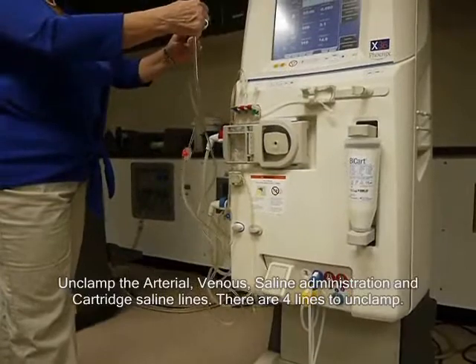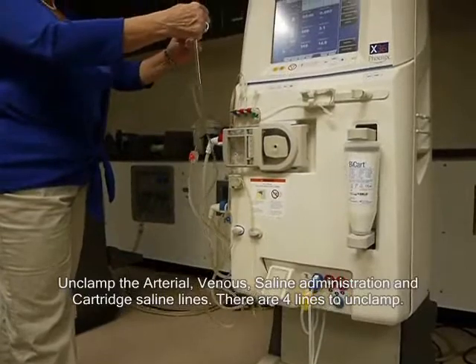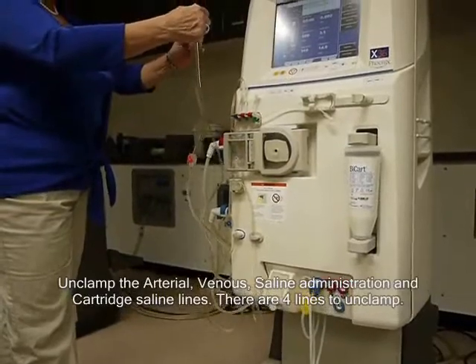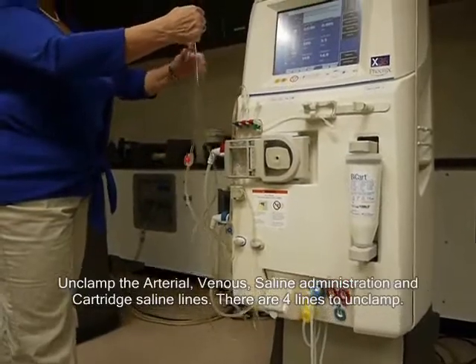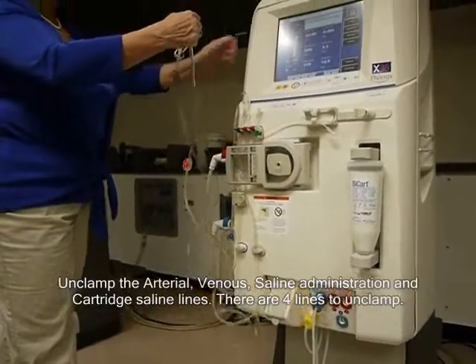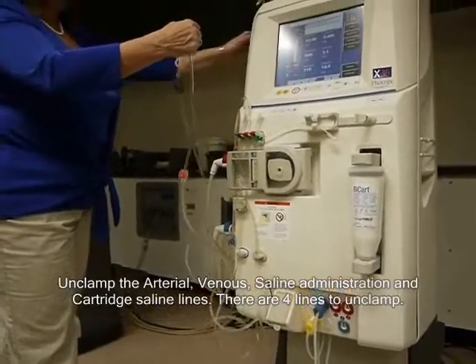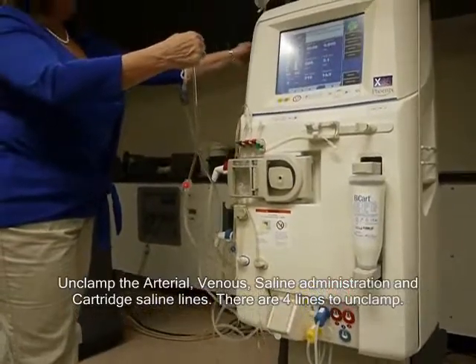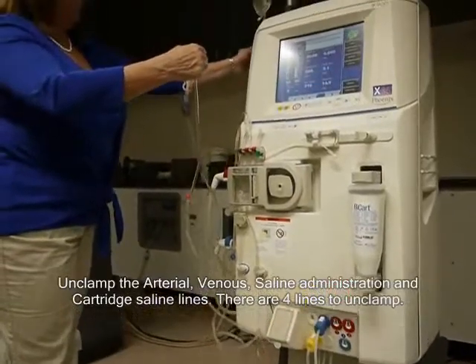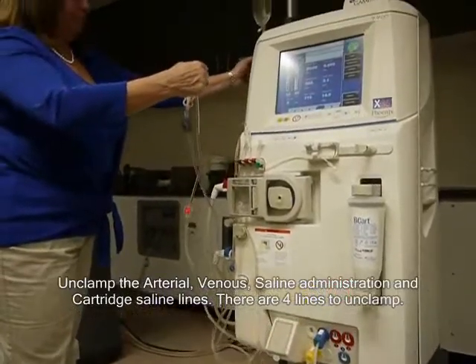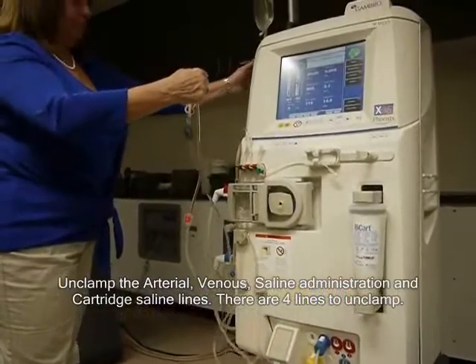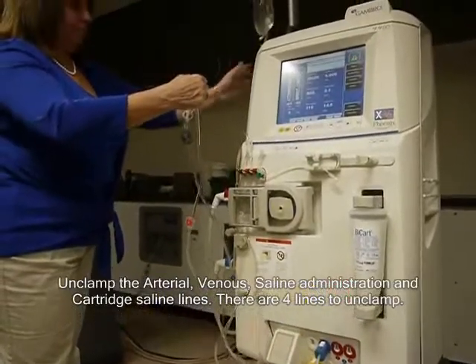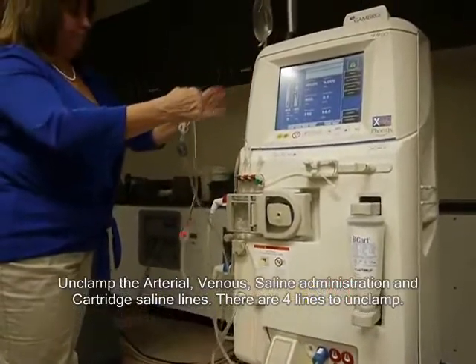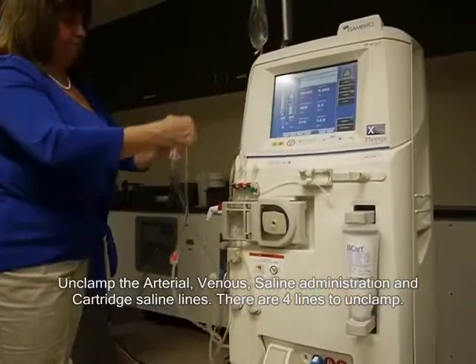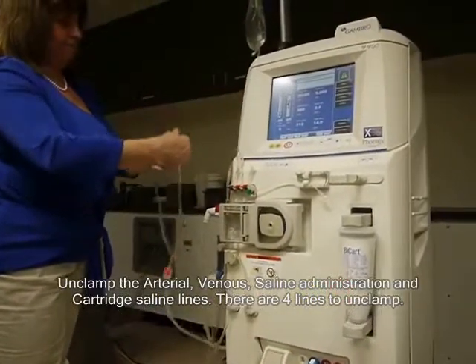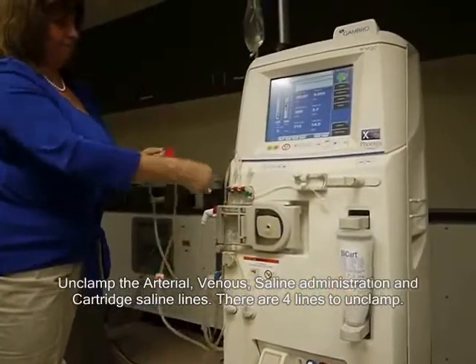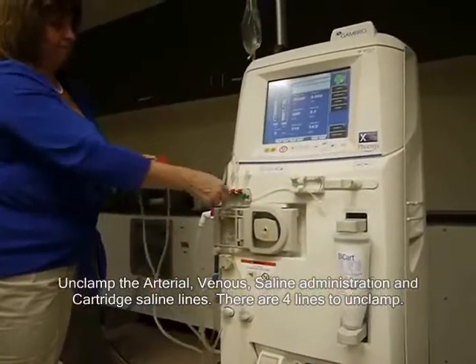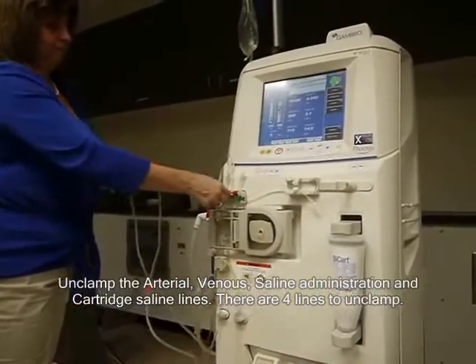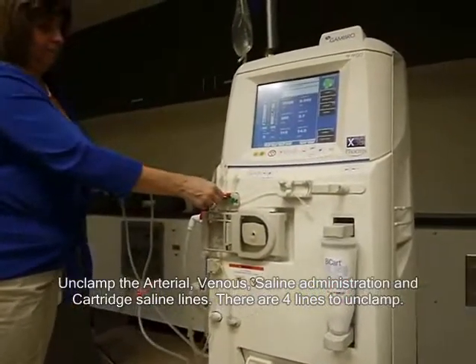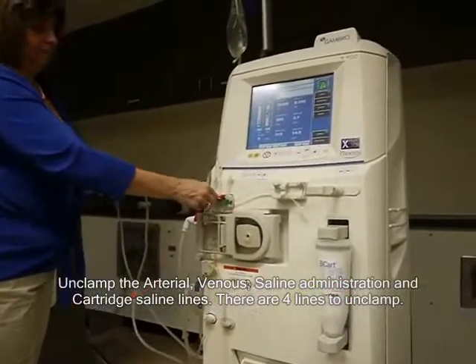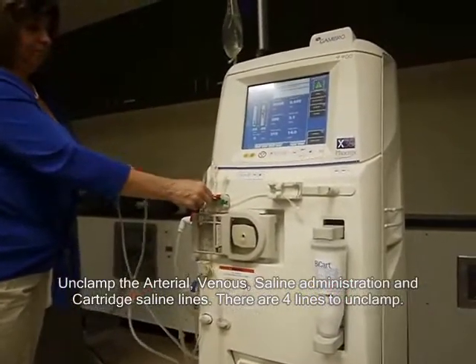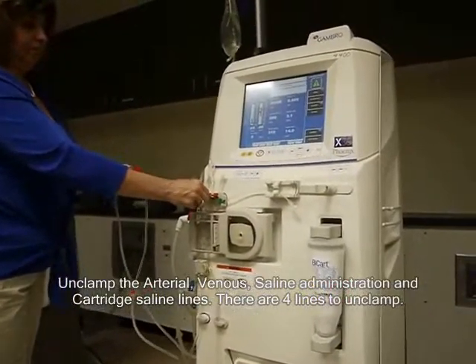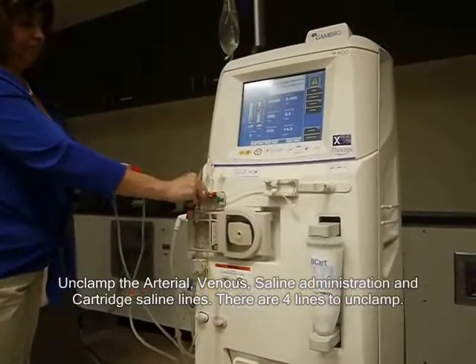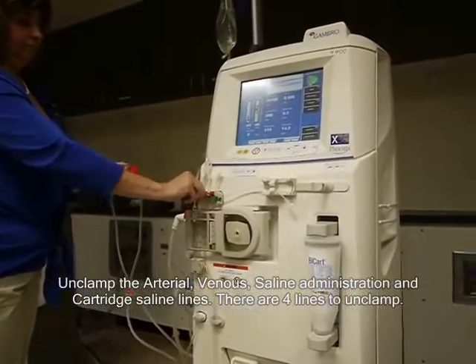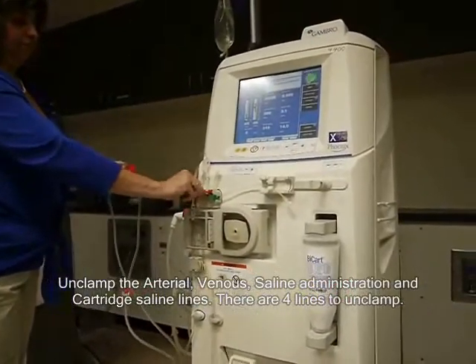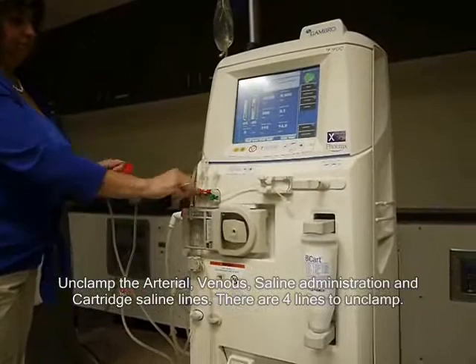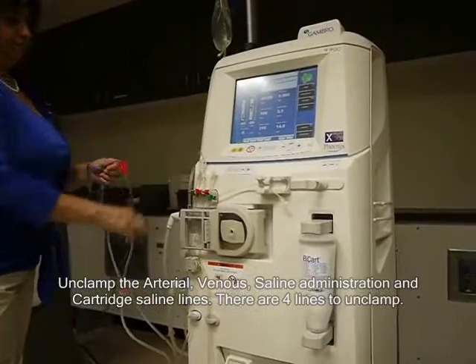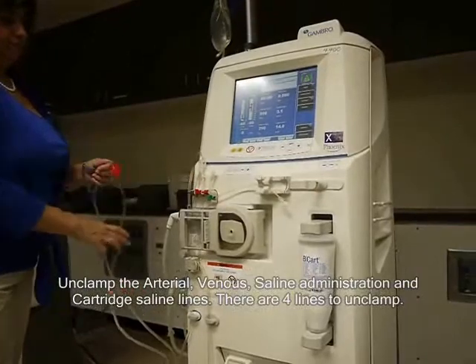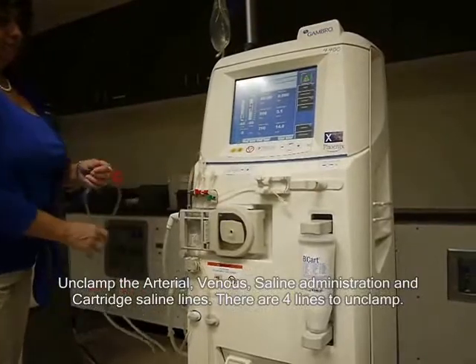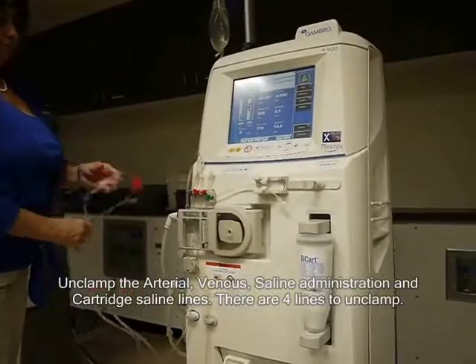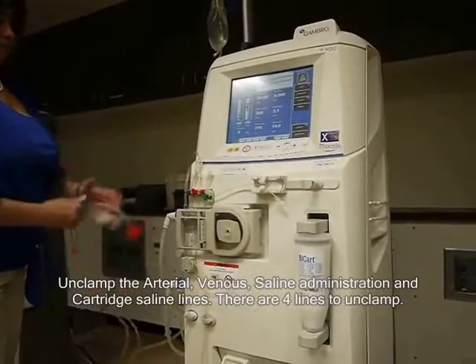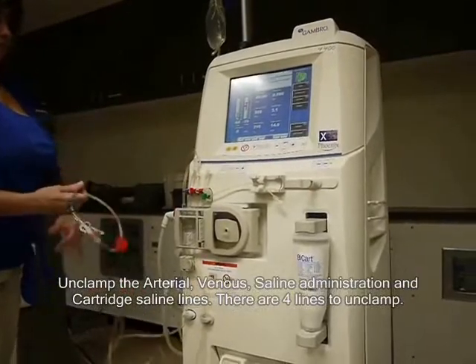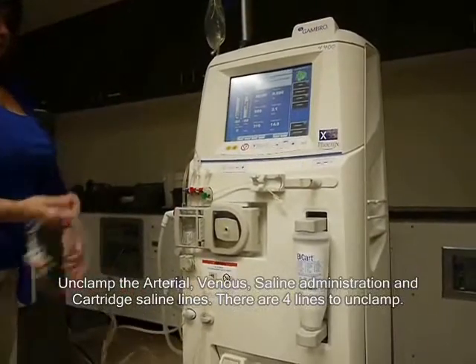Unclamp the arterial, venous, saline administration, and cartridge saline lines. There are four lines to unclamp.